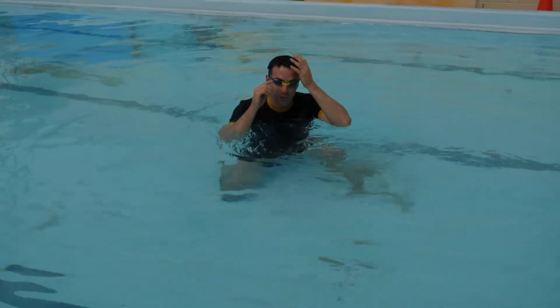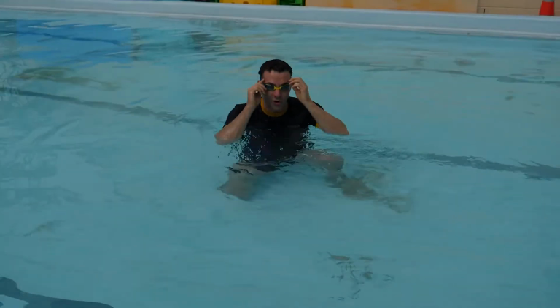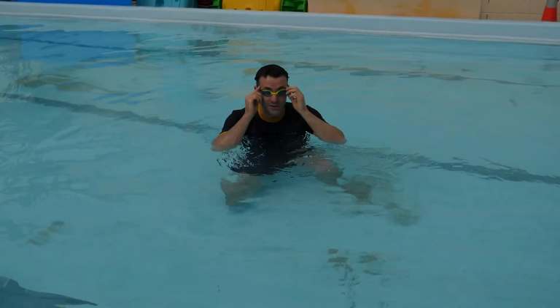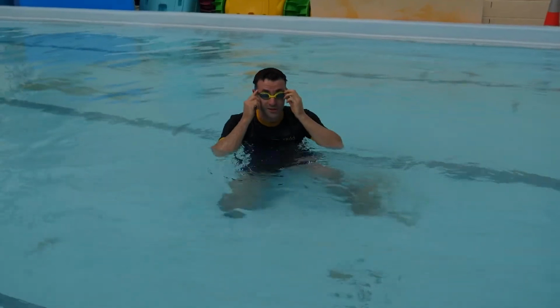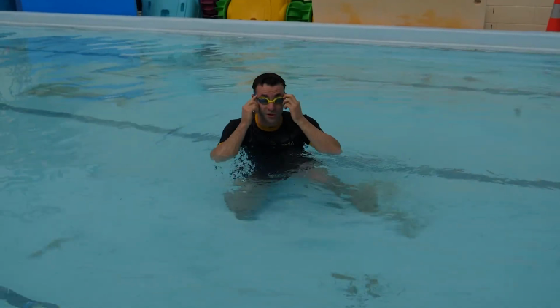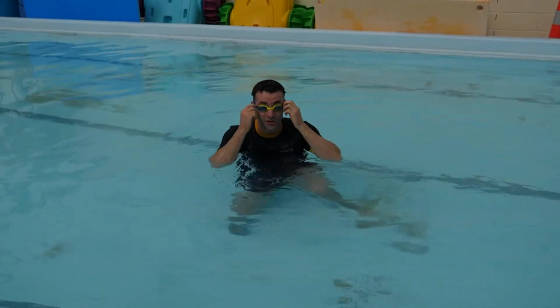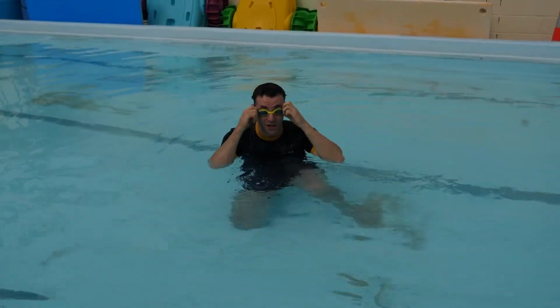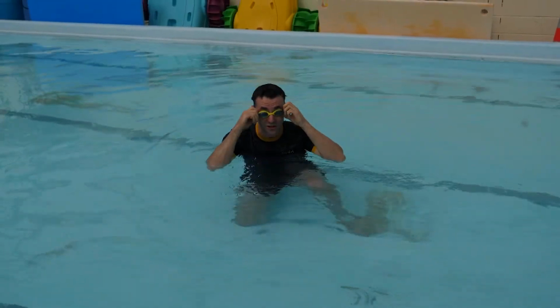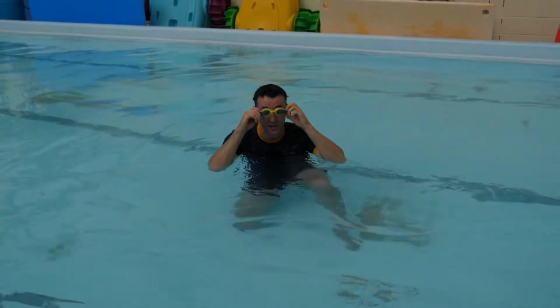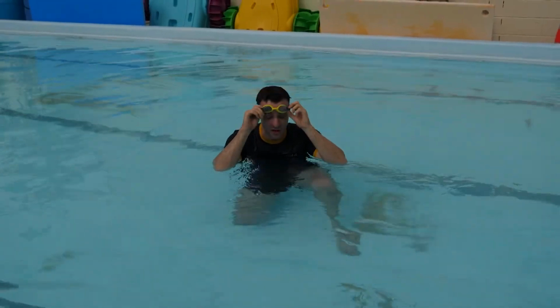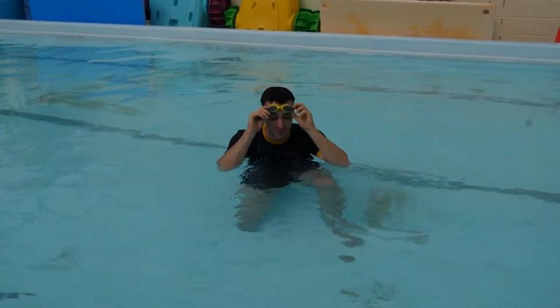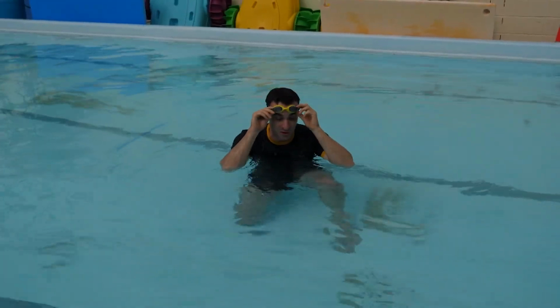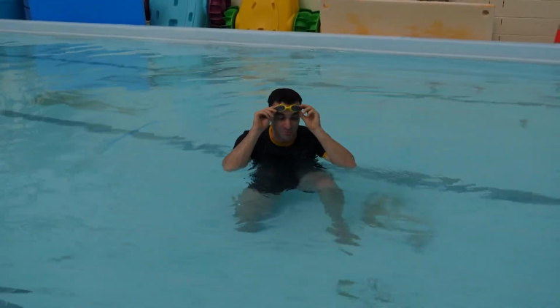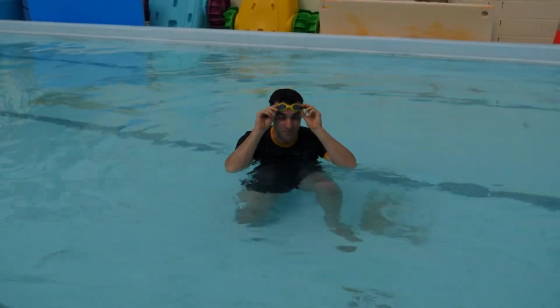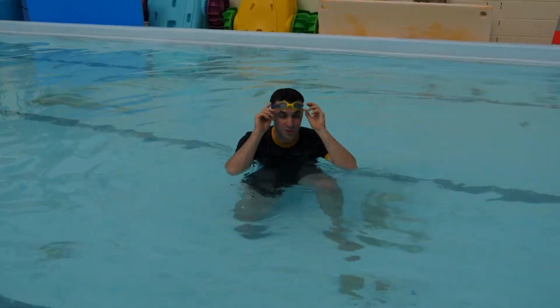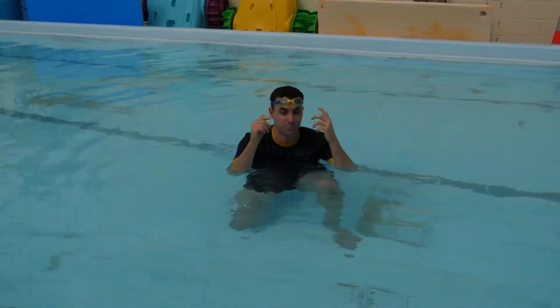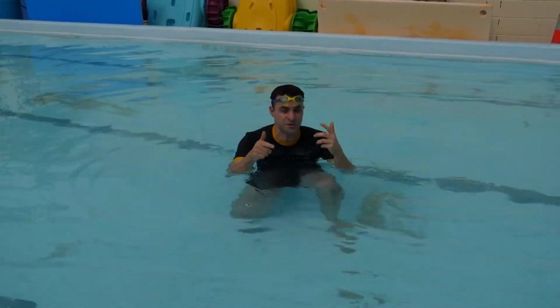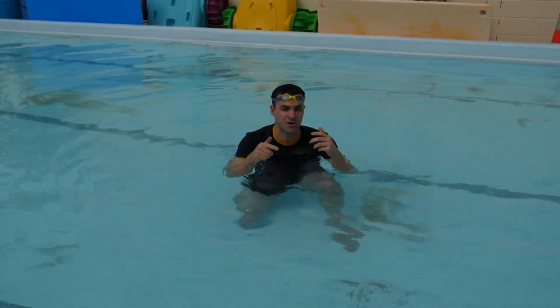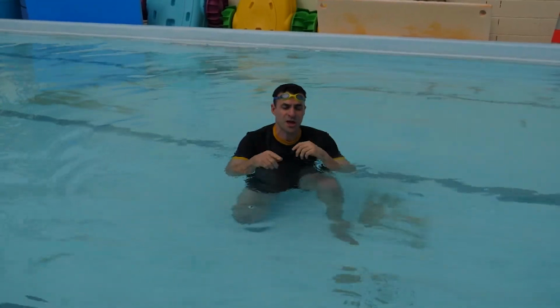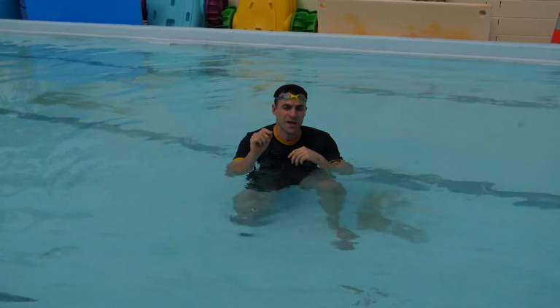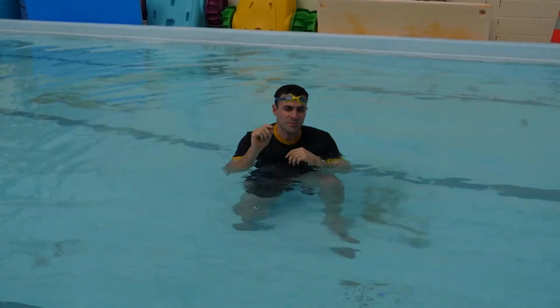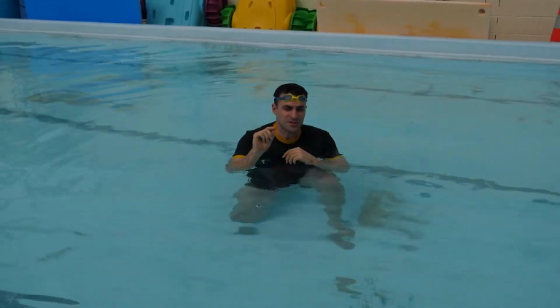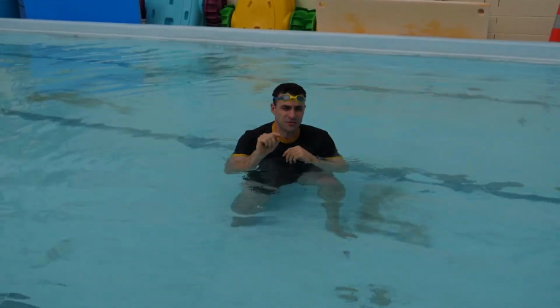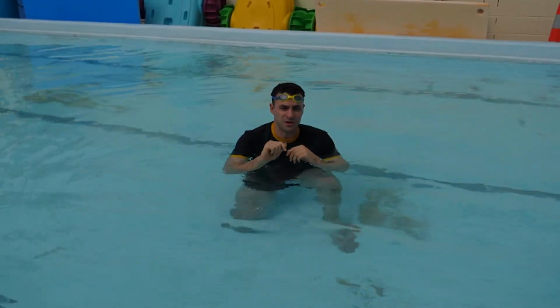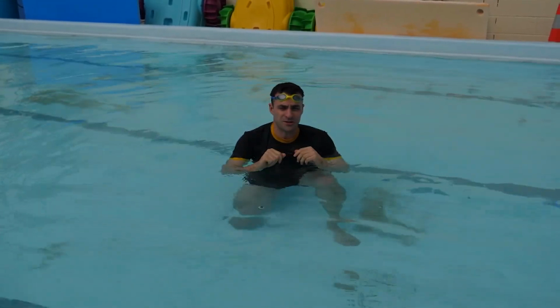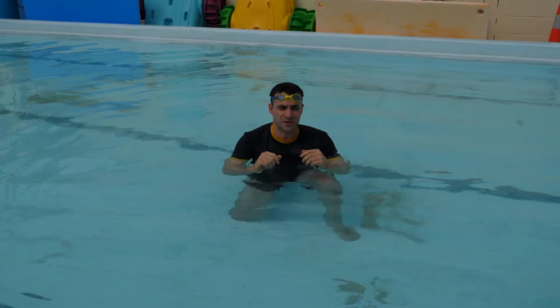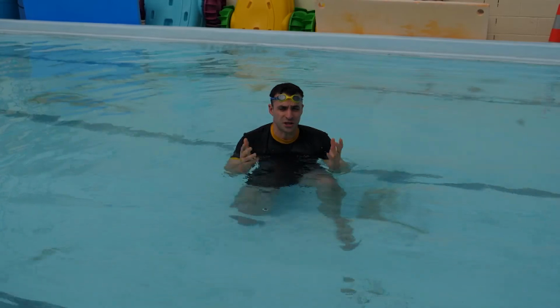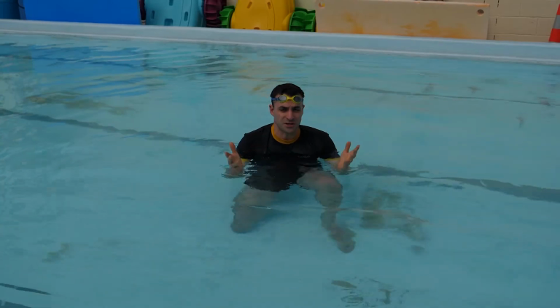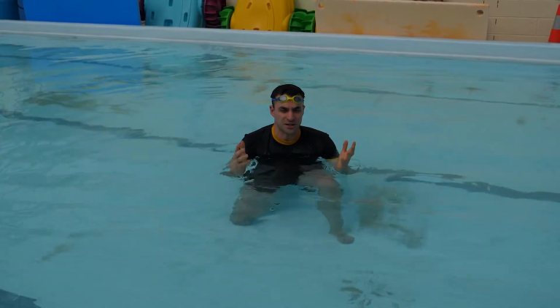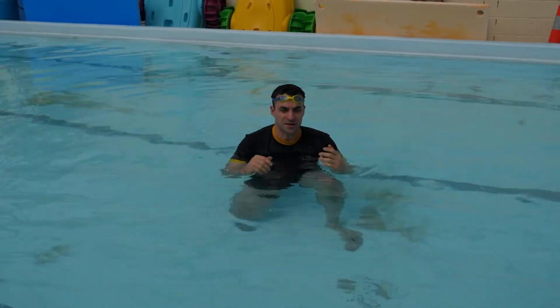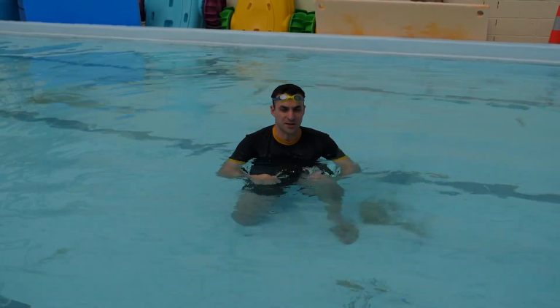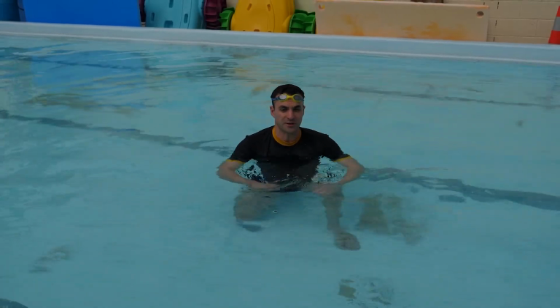Alright, so that's a great challenge. It actually helps you learn breaststroke, but it's definitely not something you're going to see at the Olympics.